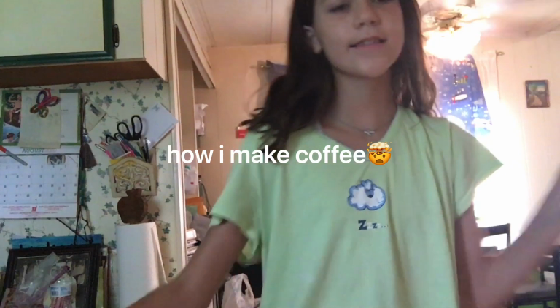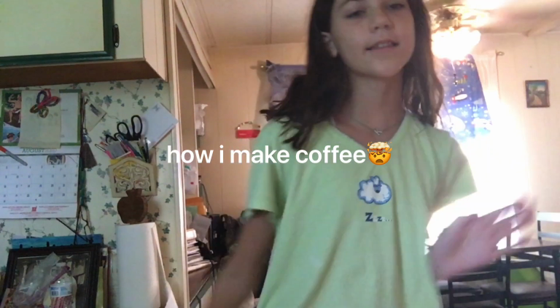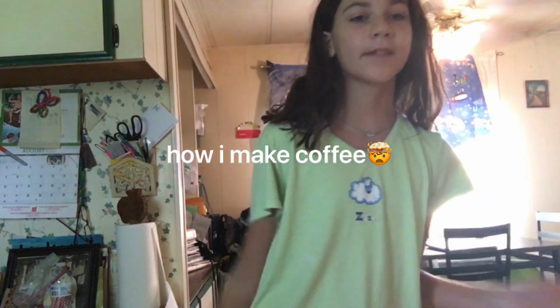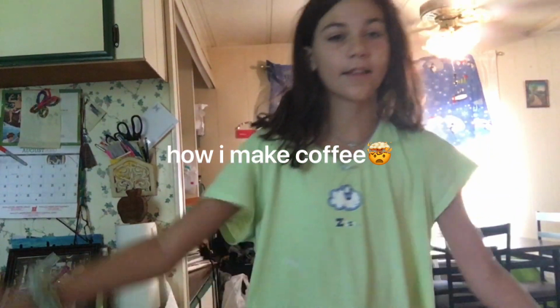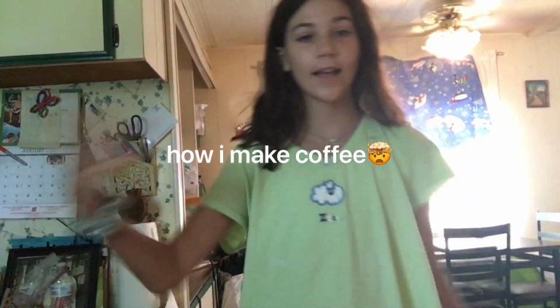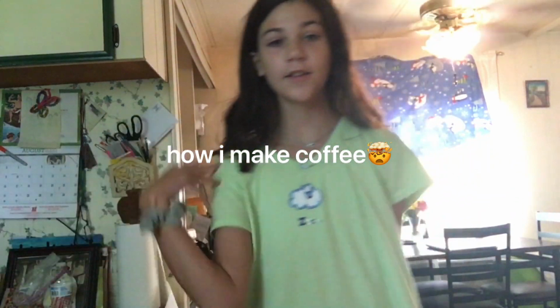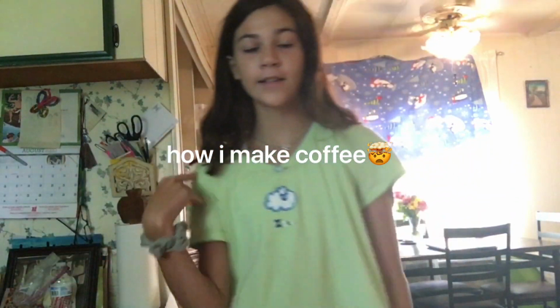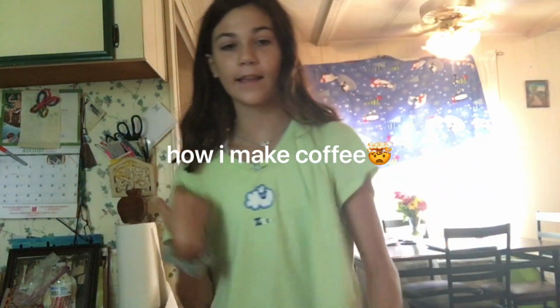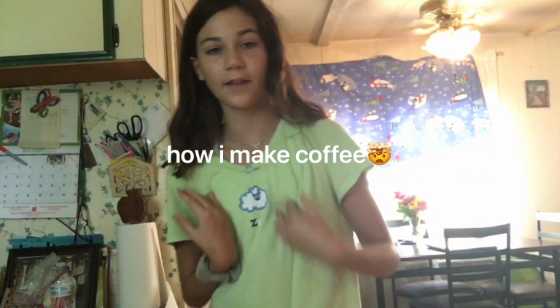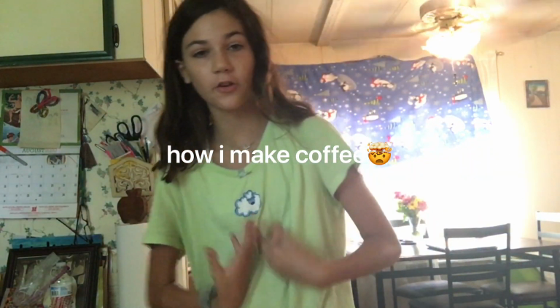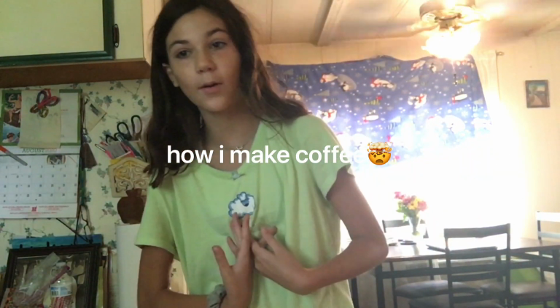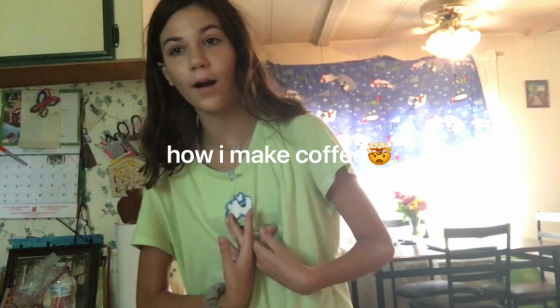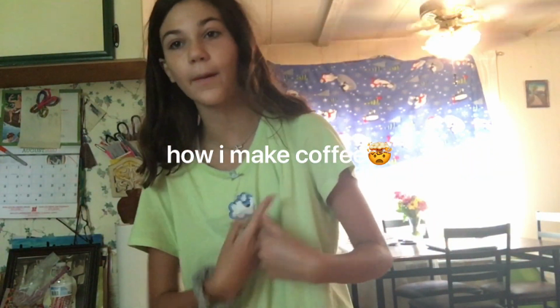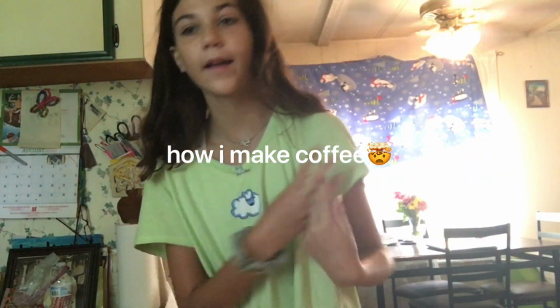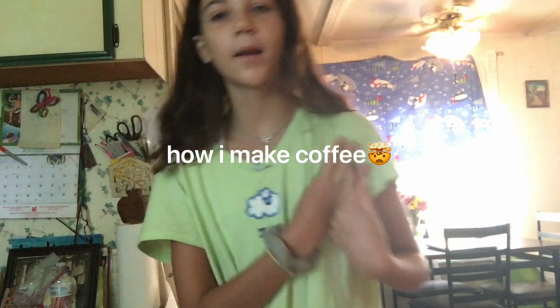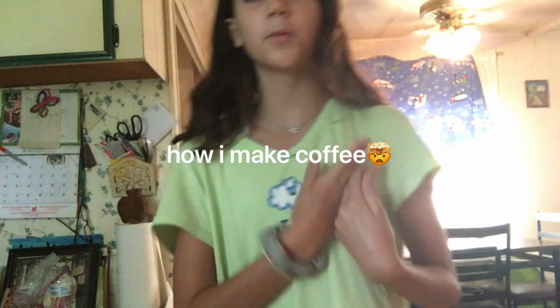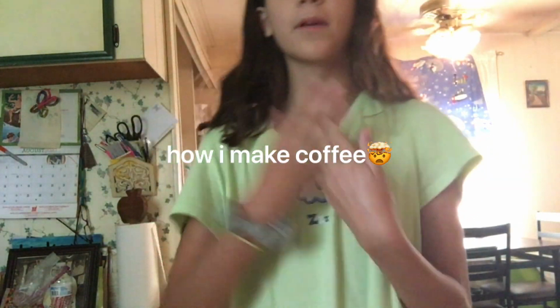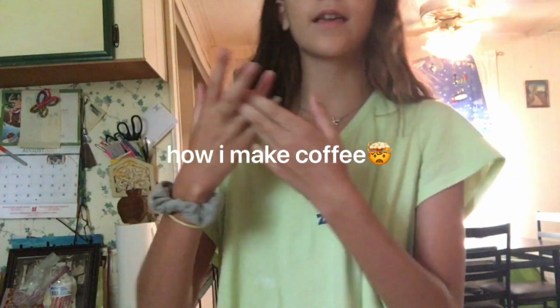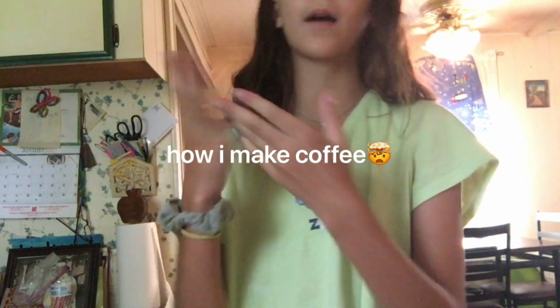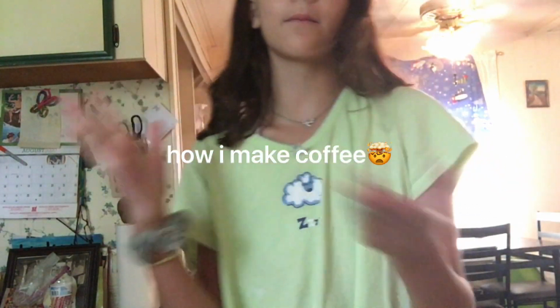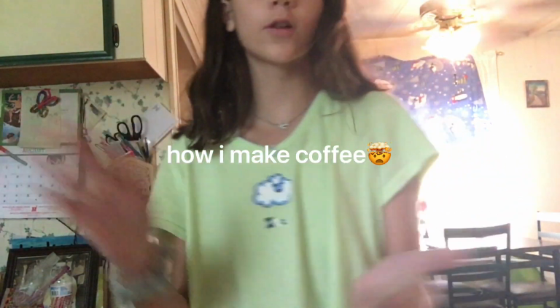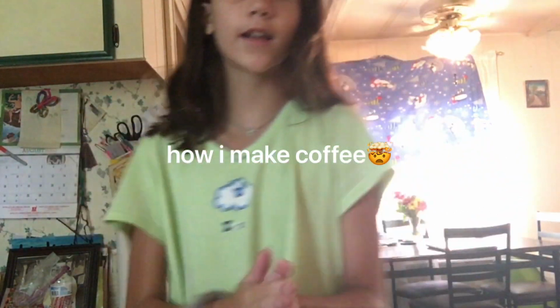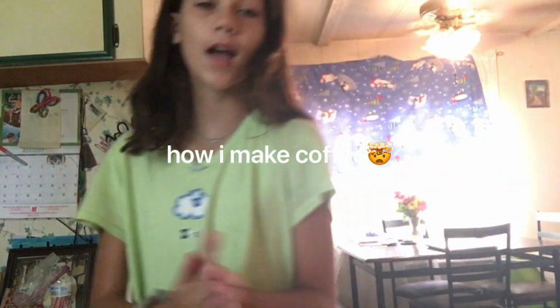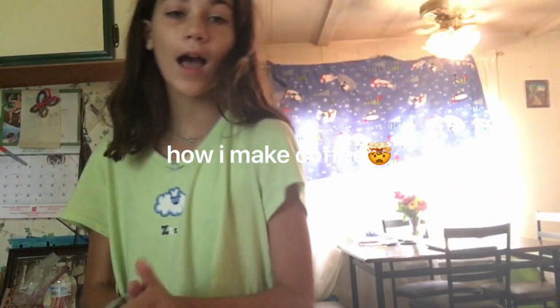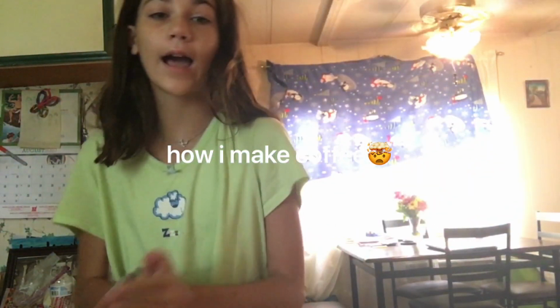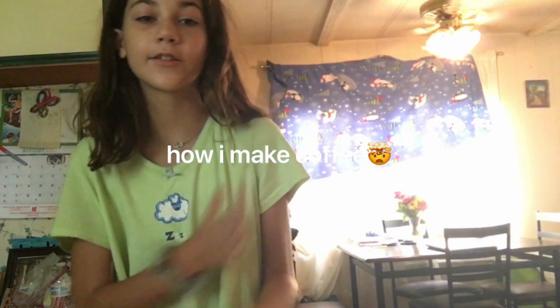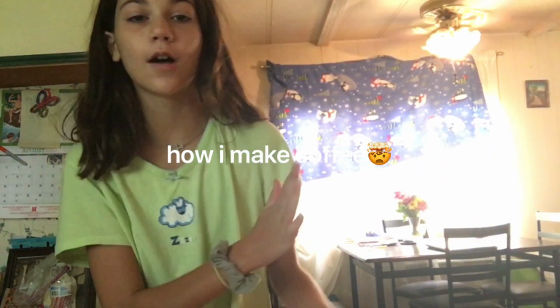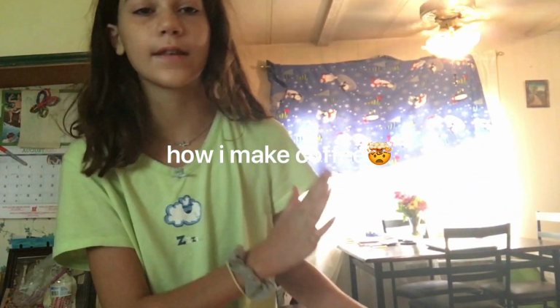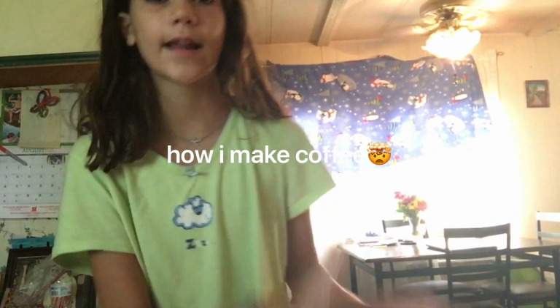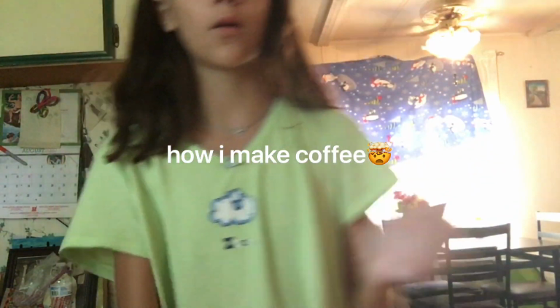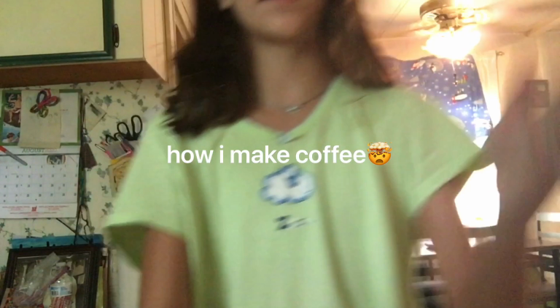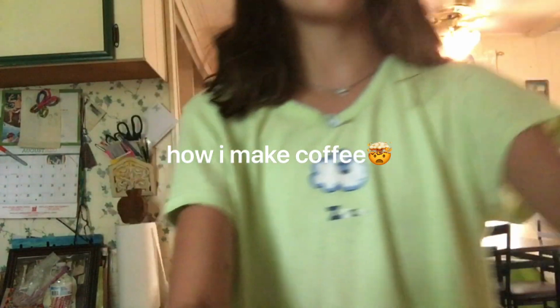Hi guys, it's me Kayla. As you can see, I just woke up and I'm going to be making my morning iced coffee that I always make.